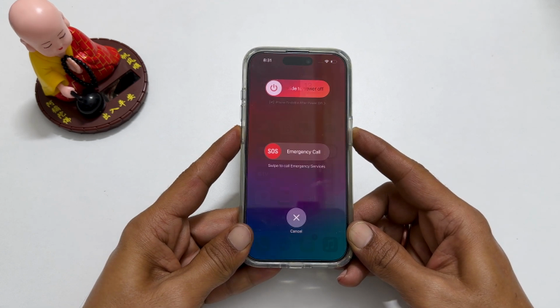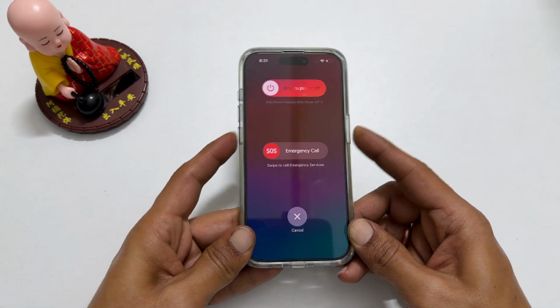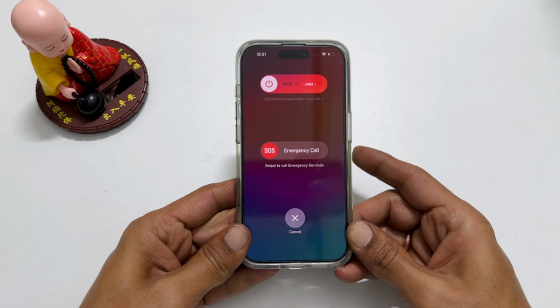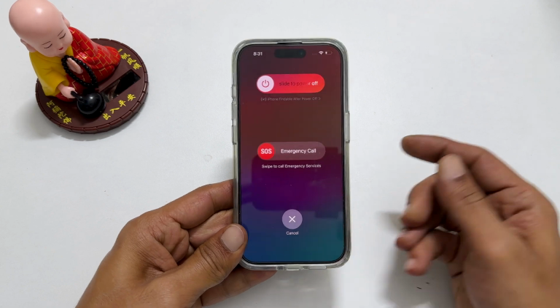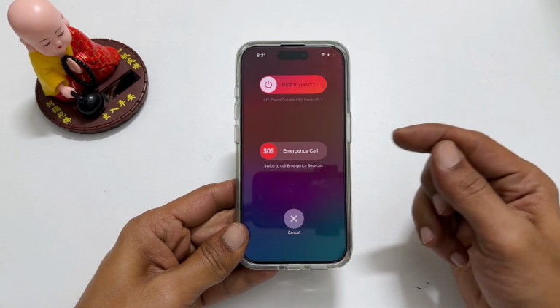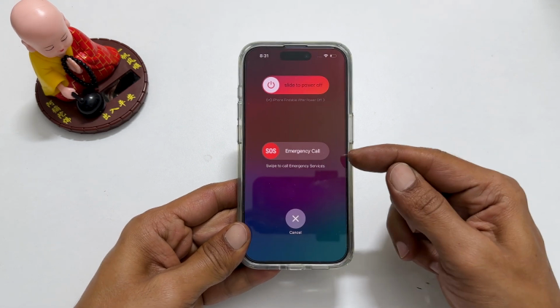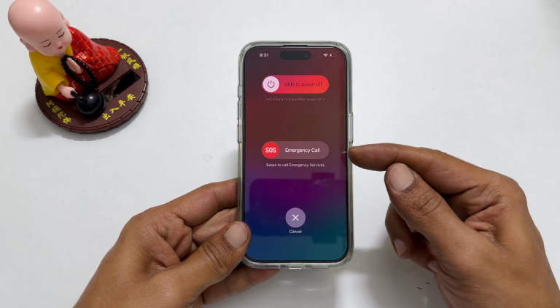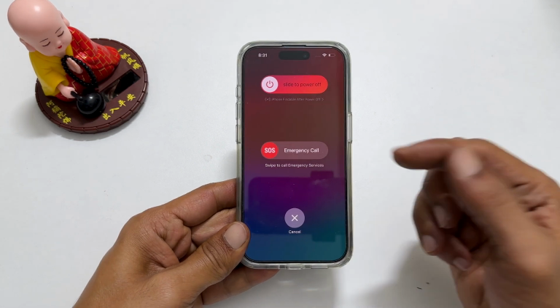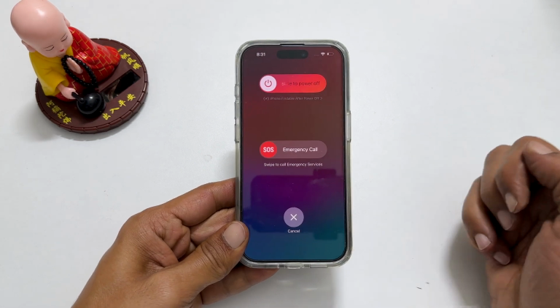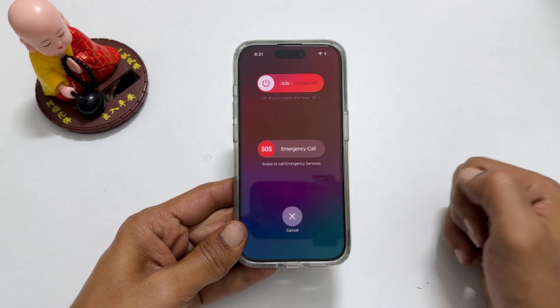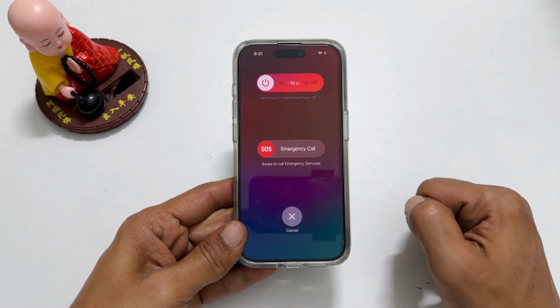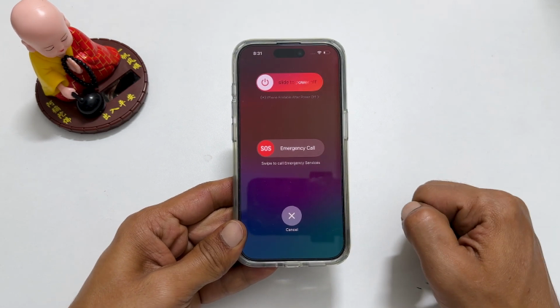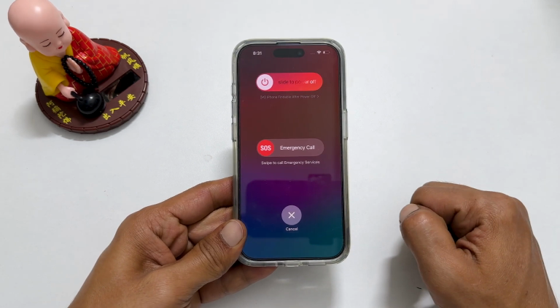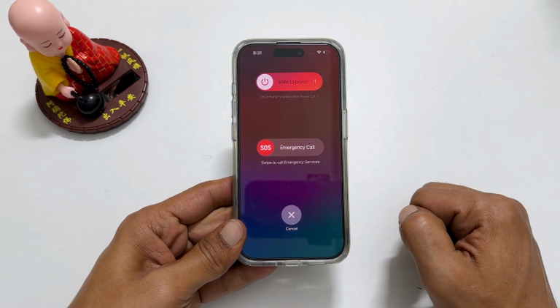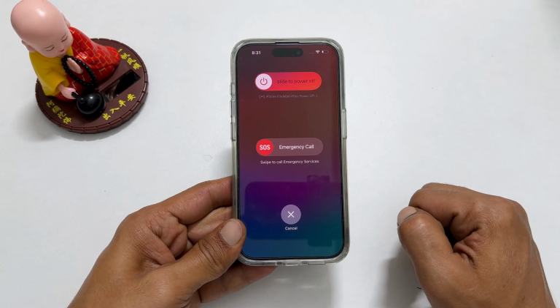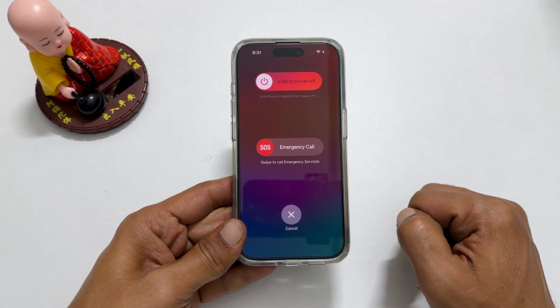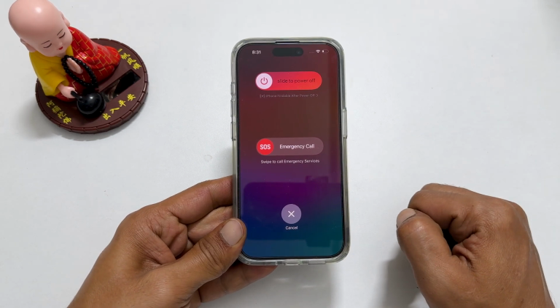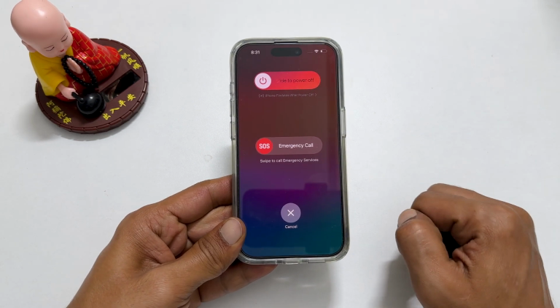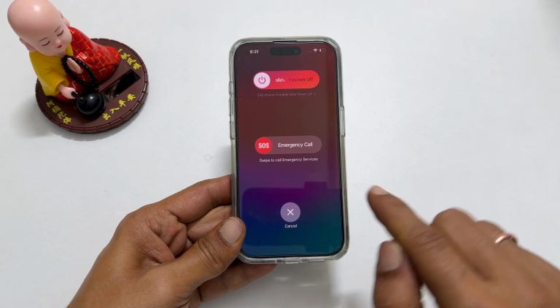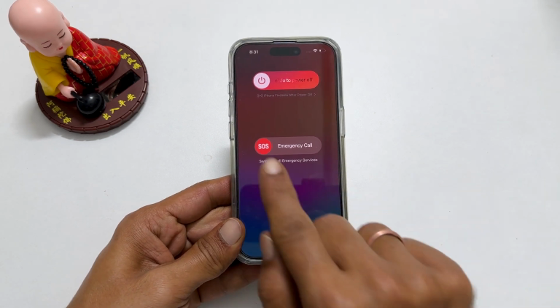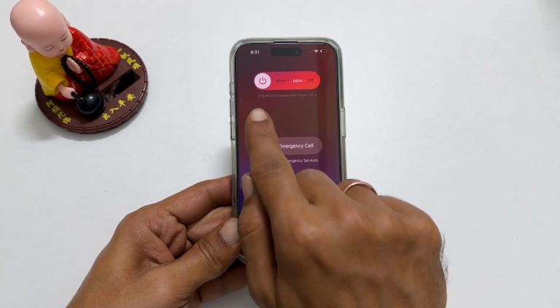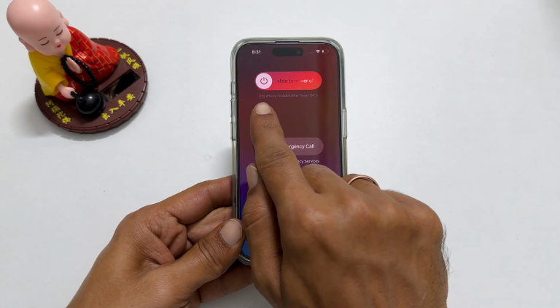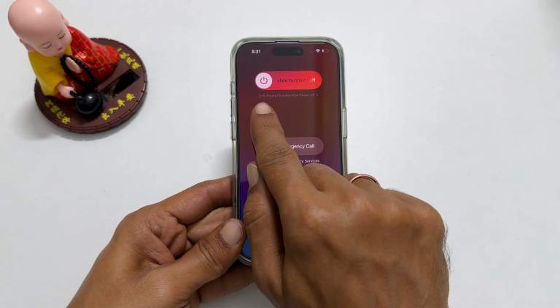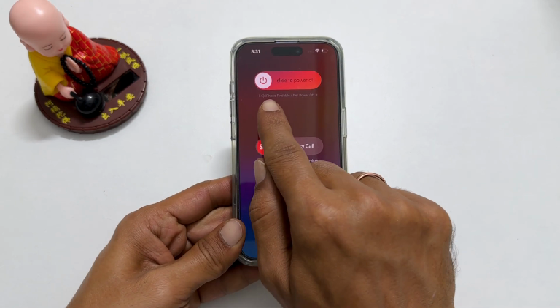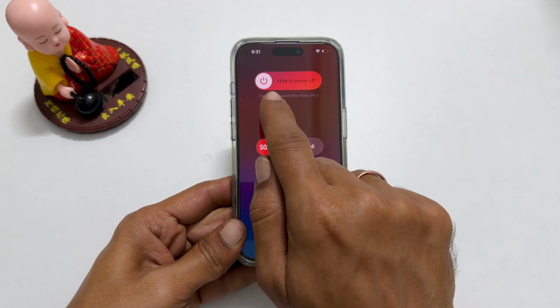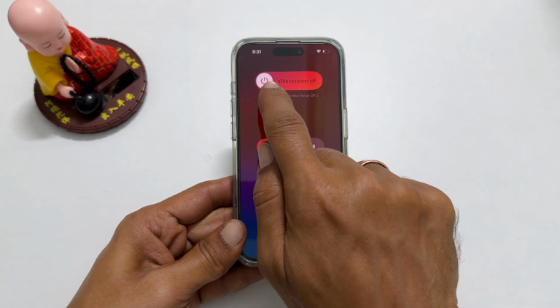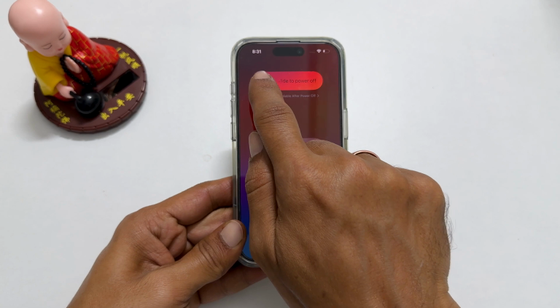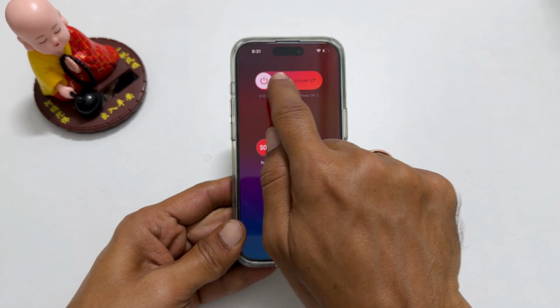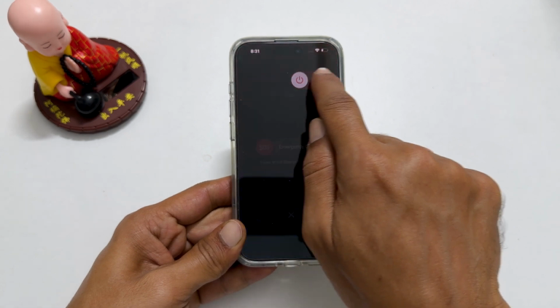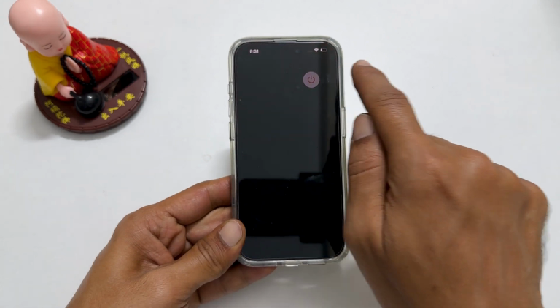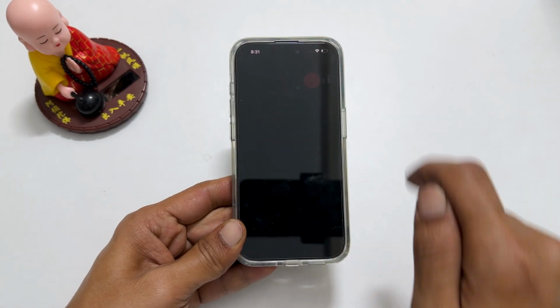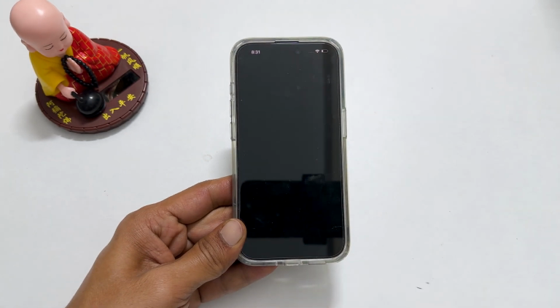You get this screen. On this page, slide the power icon to the right to switch off the iPhone.